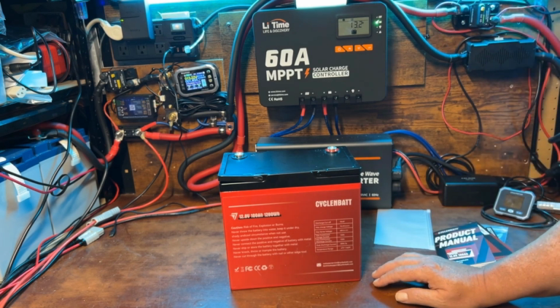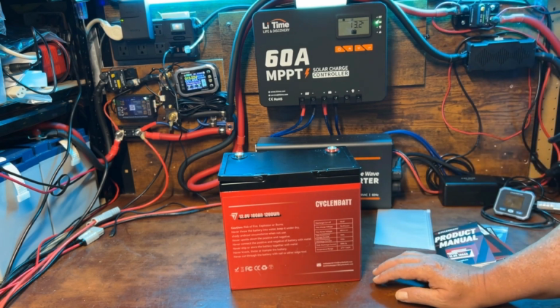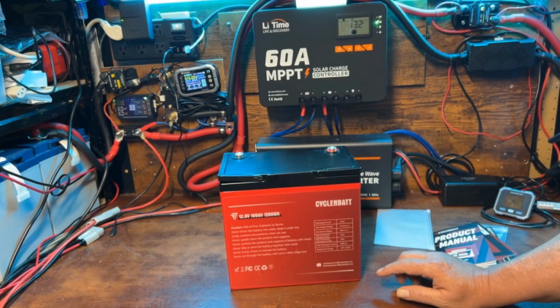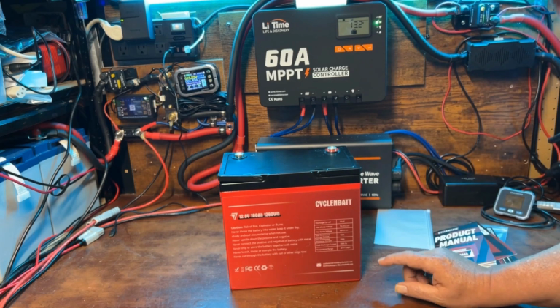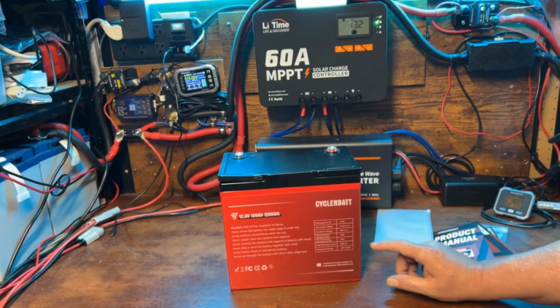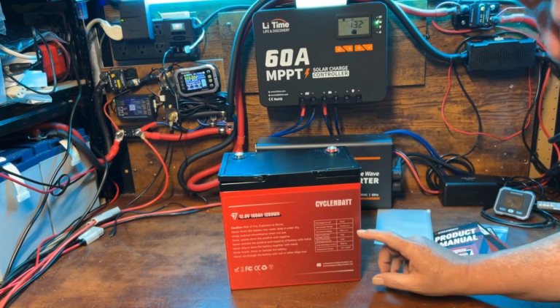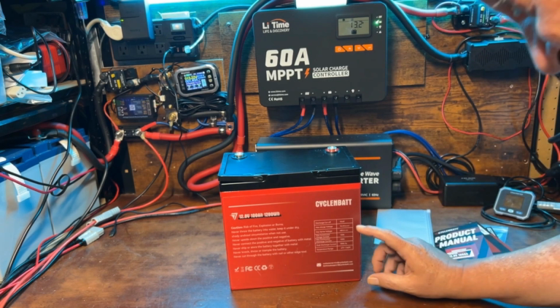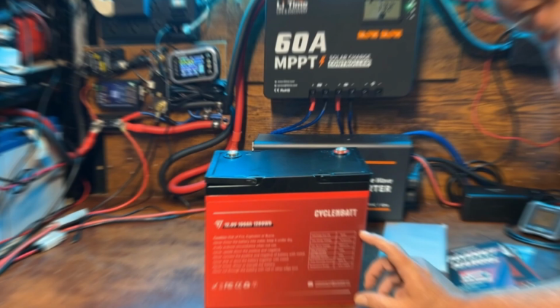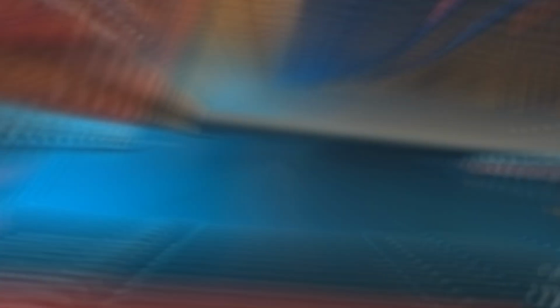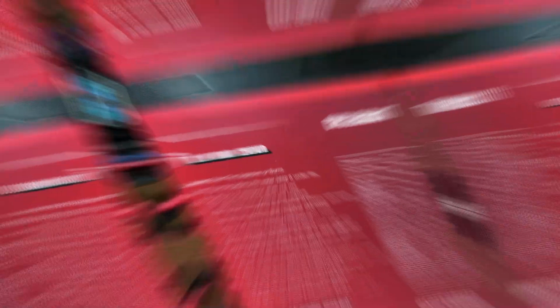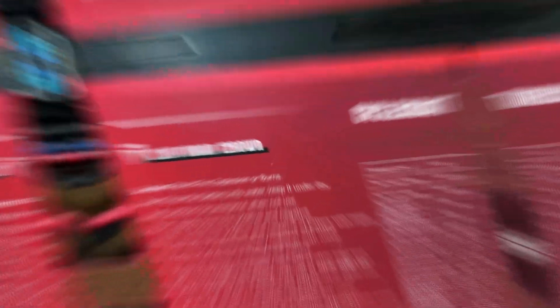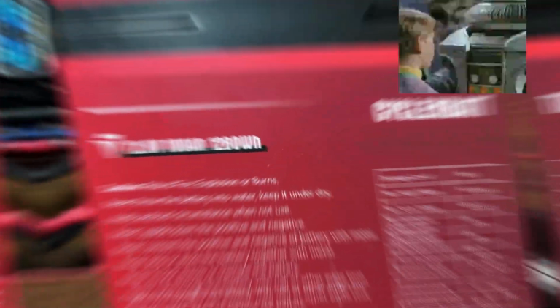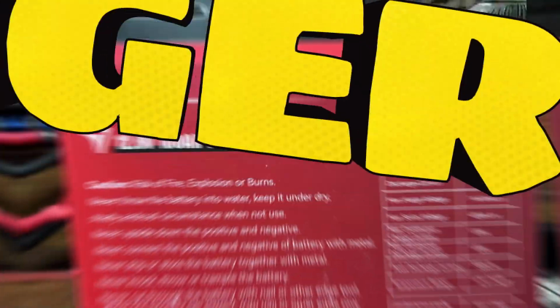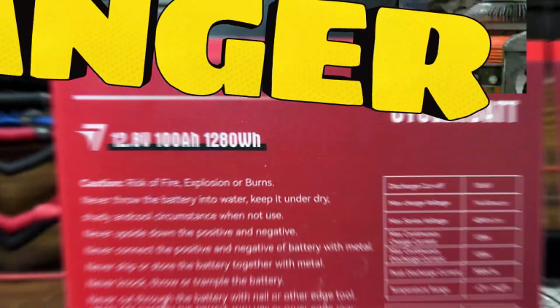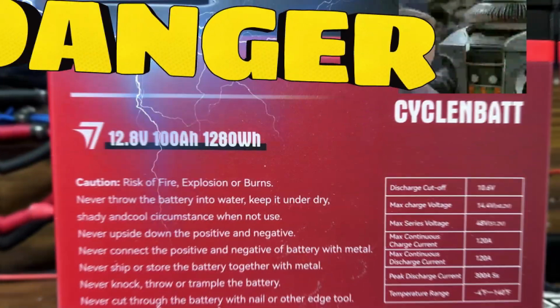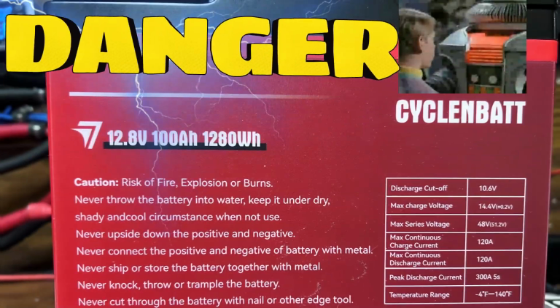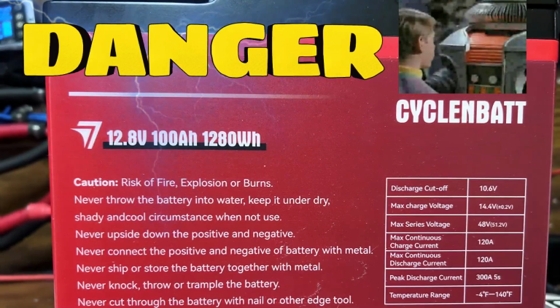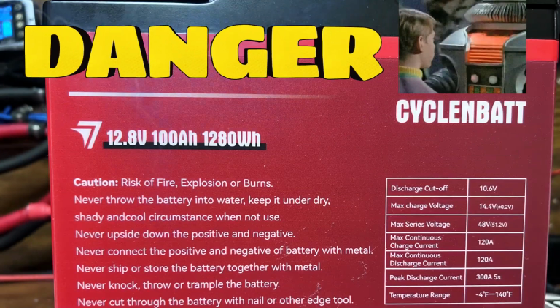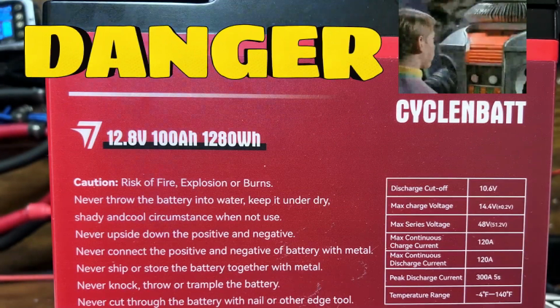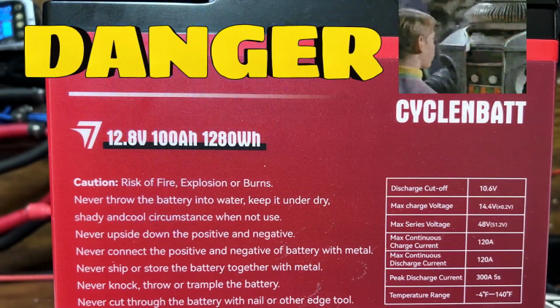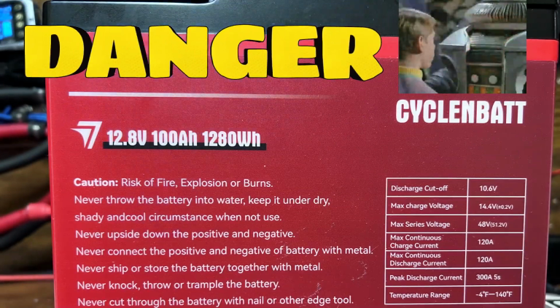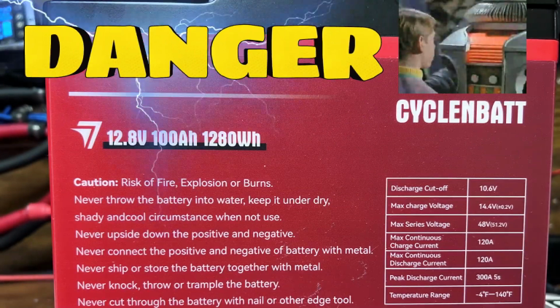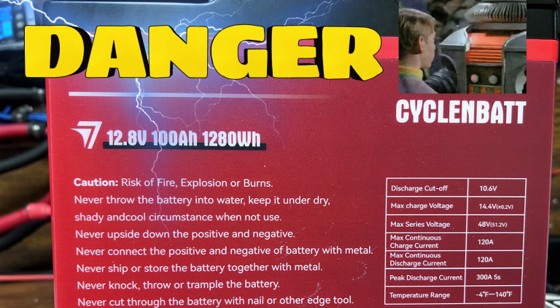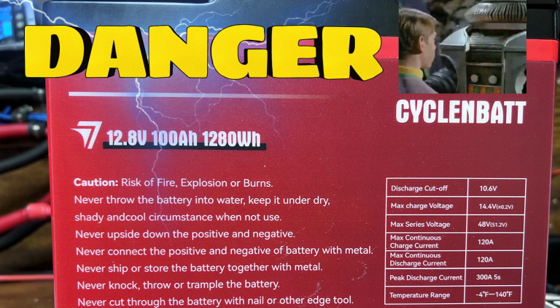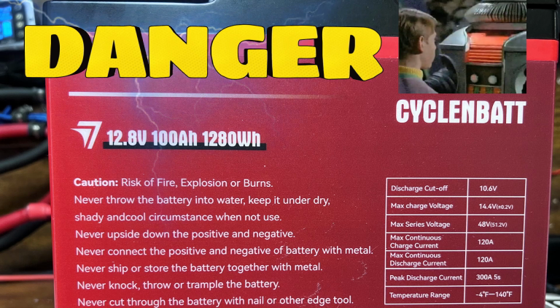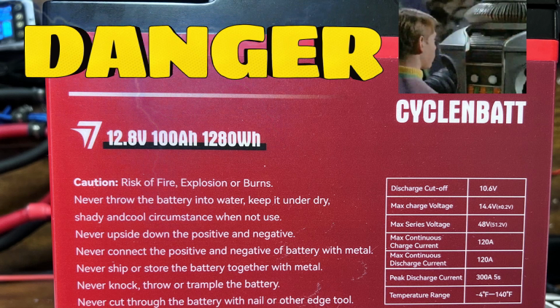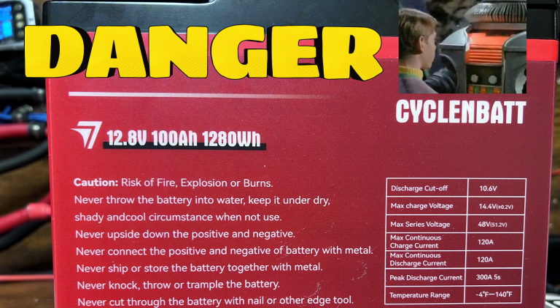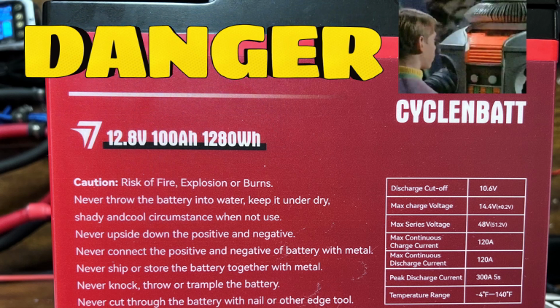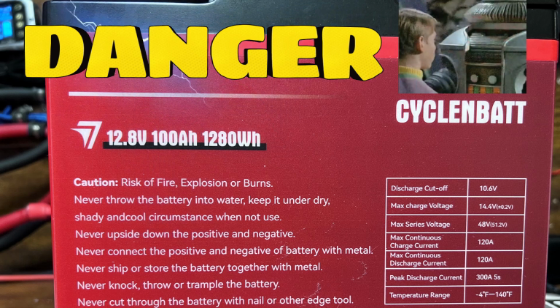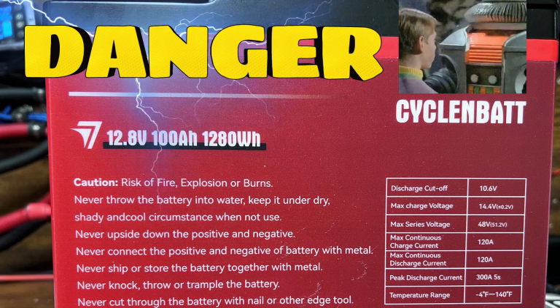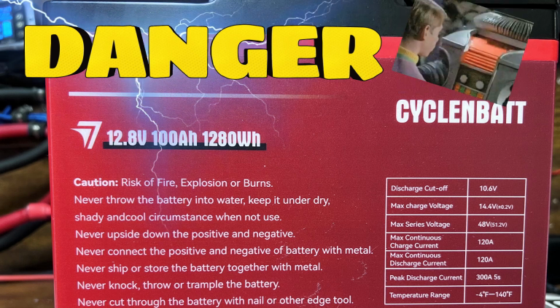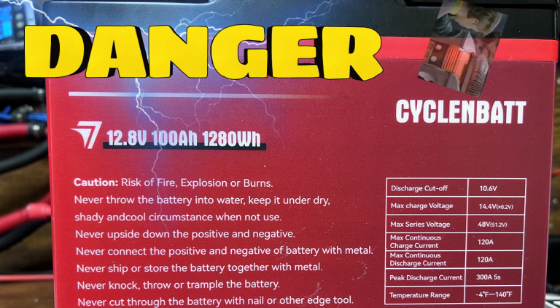We'll make sure we never do any of those things — Danger, Will Robinson, danger!